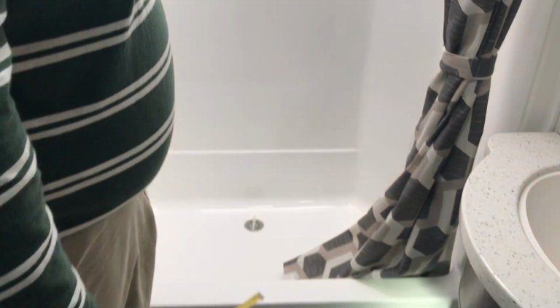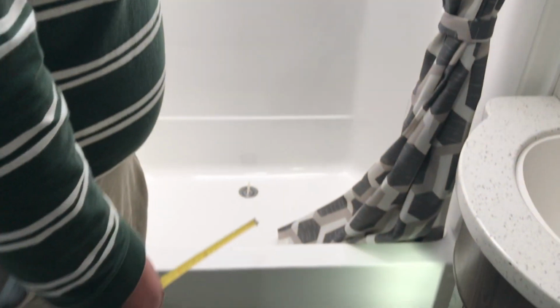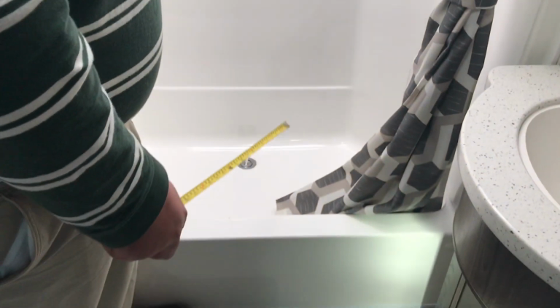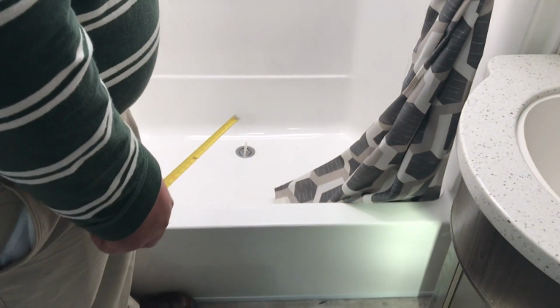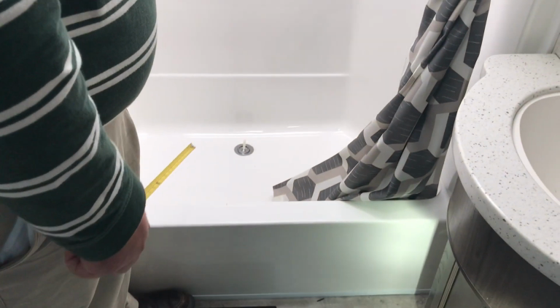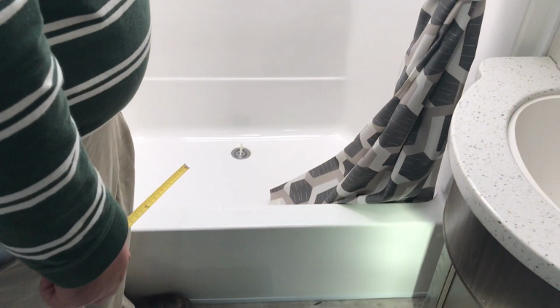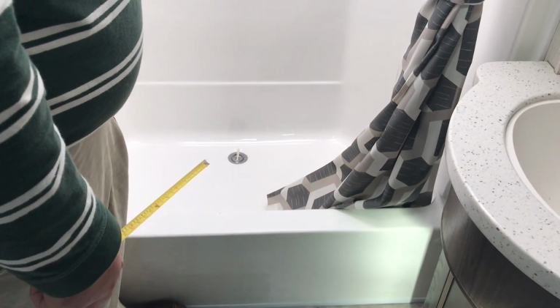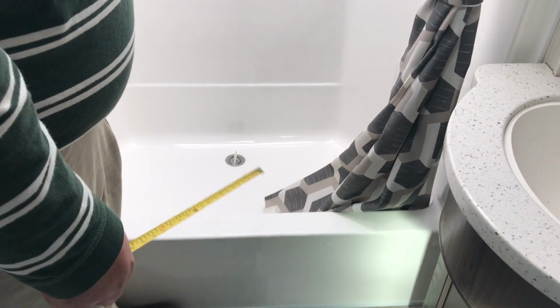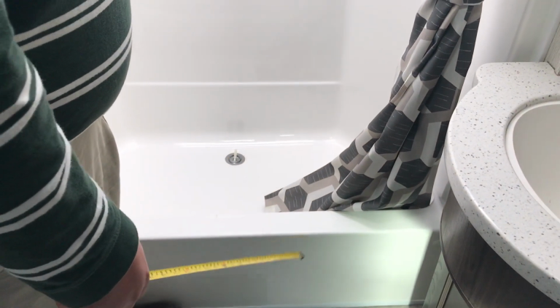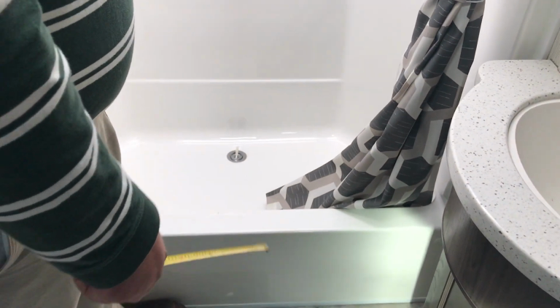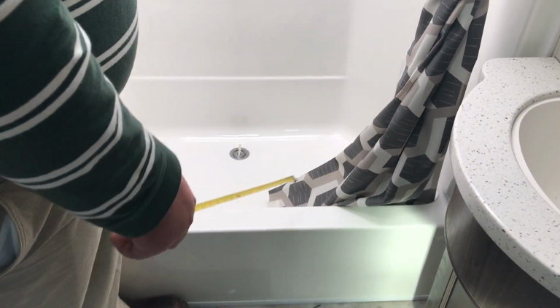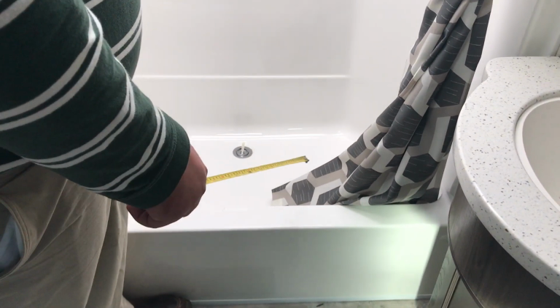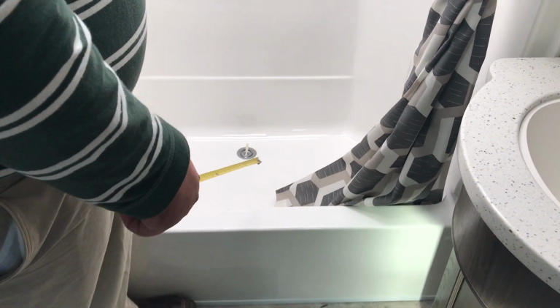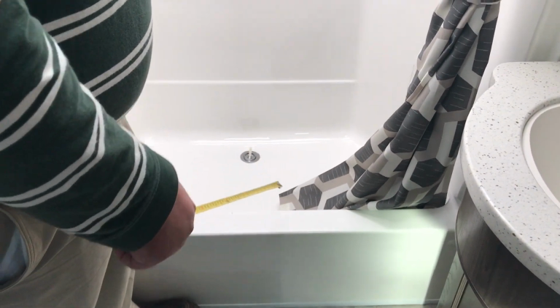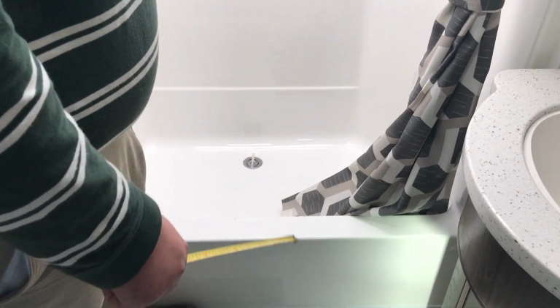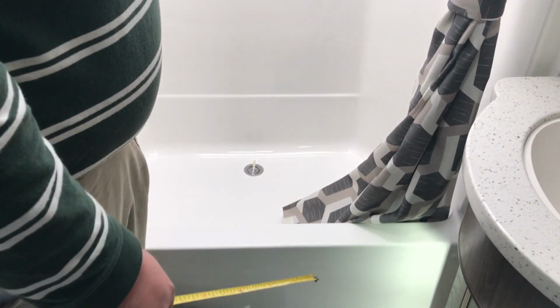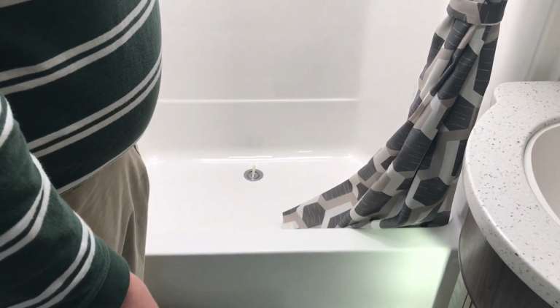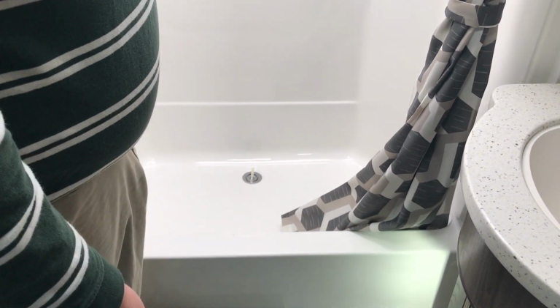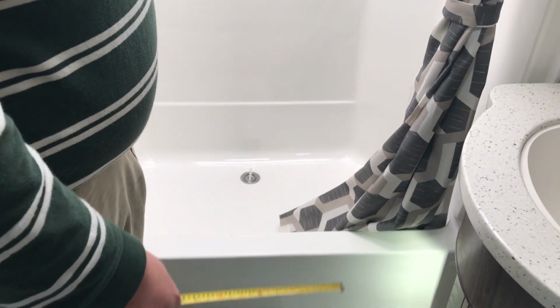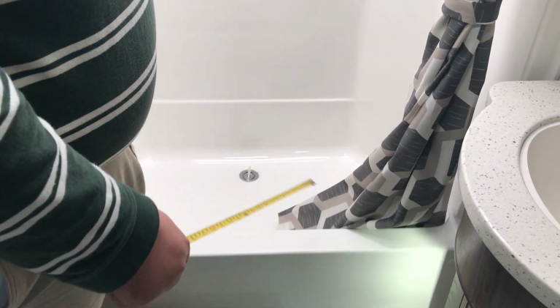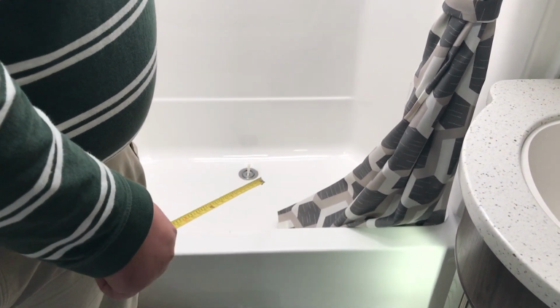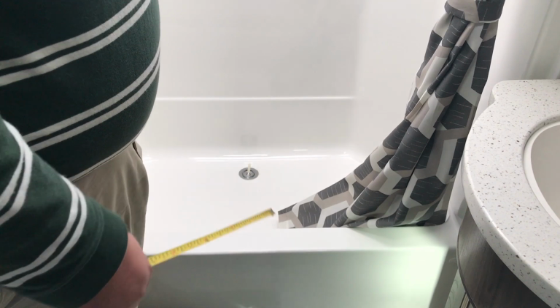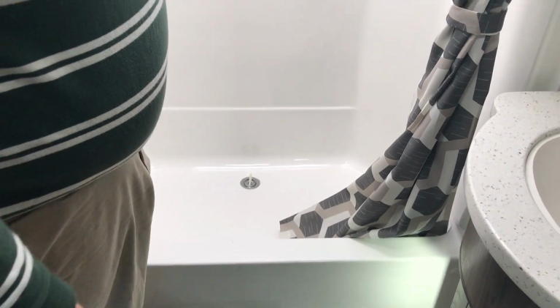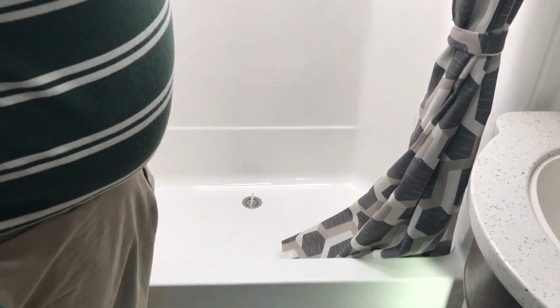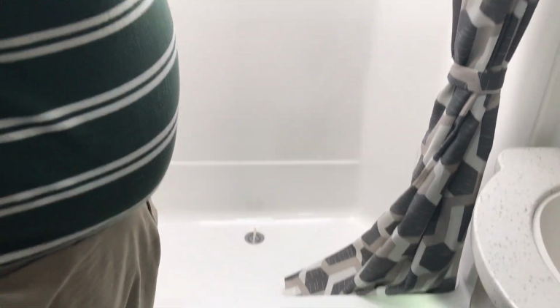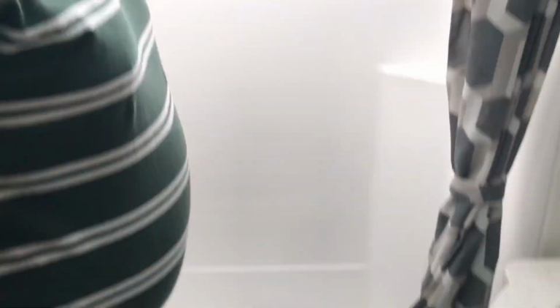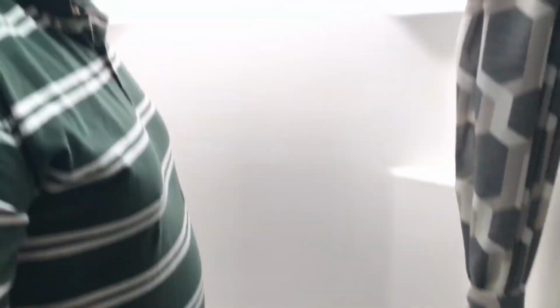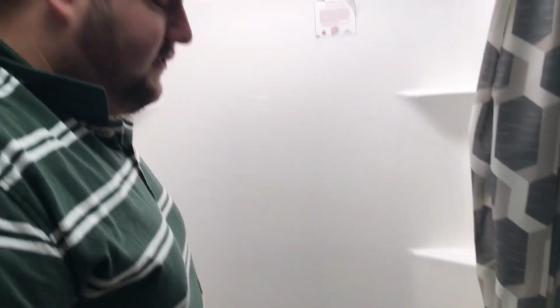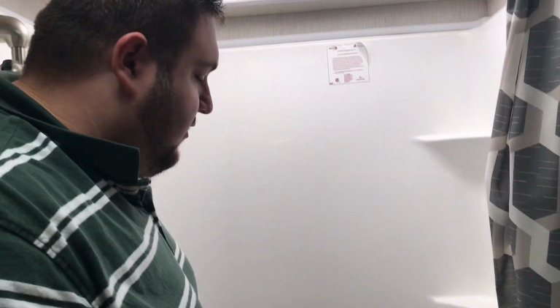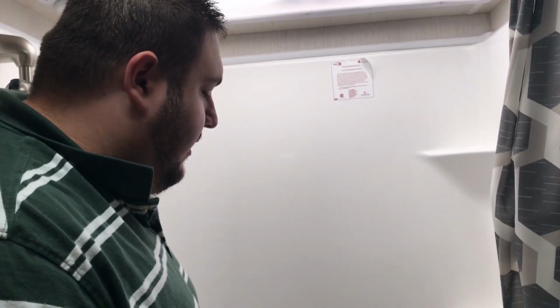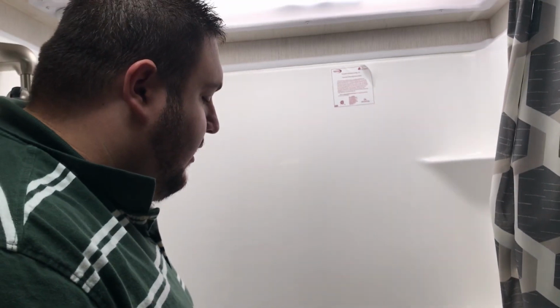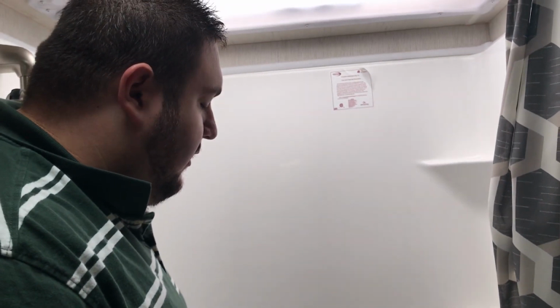We've covered the drain, so it'll be a center drain. This tub is white — they usually come in parchment as well, which is your cream color.